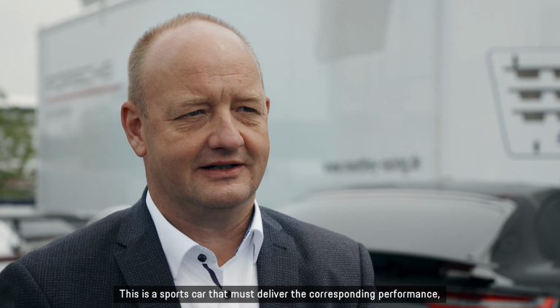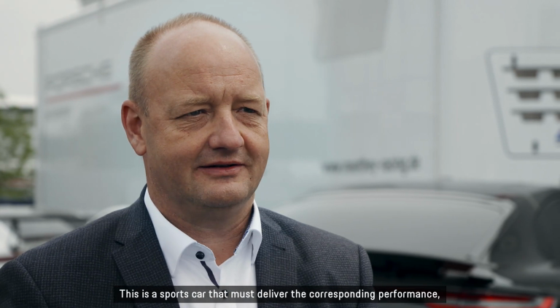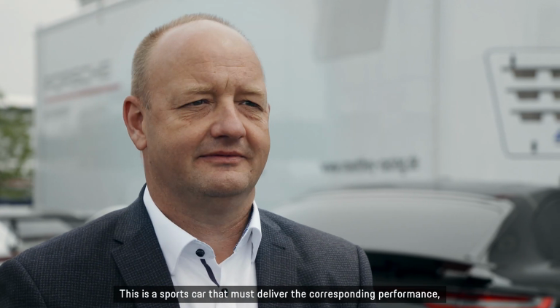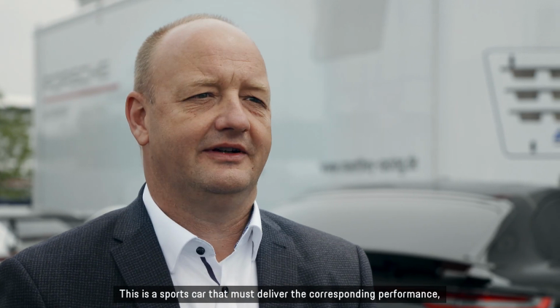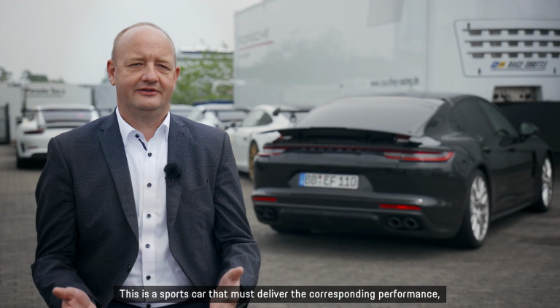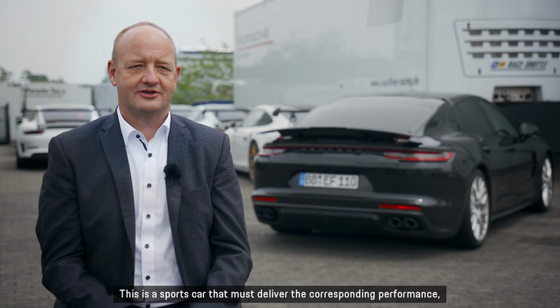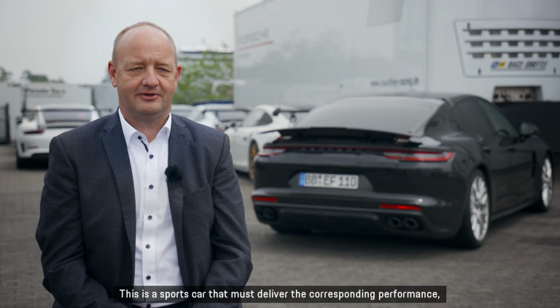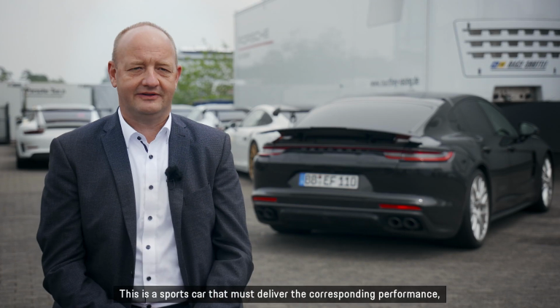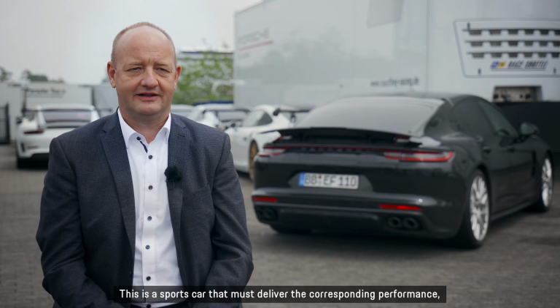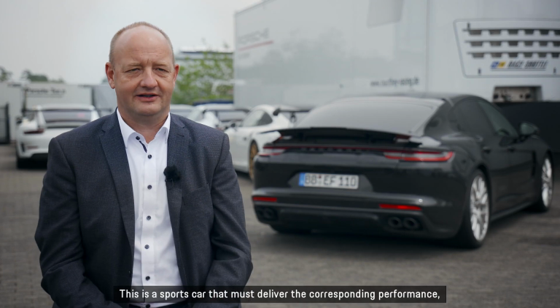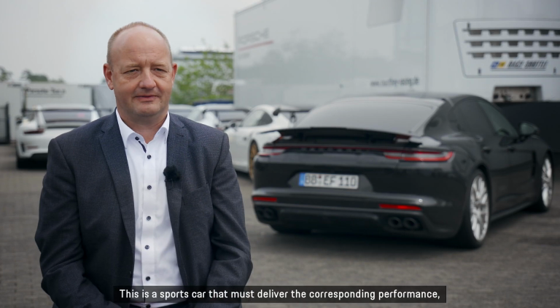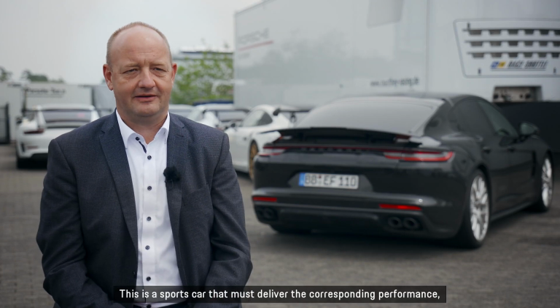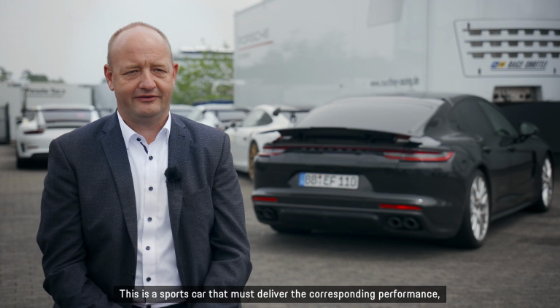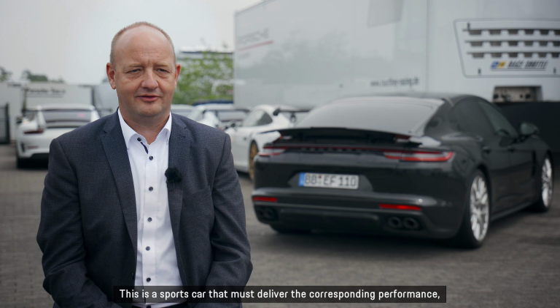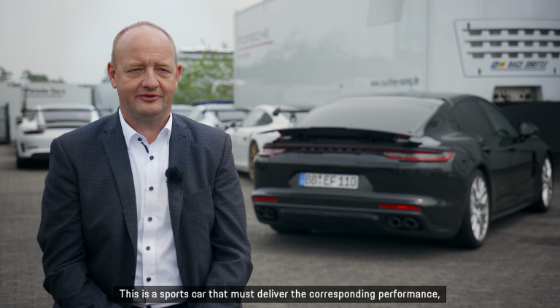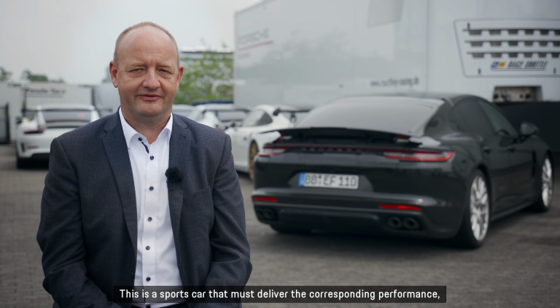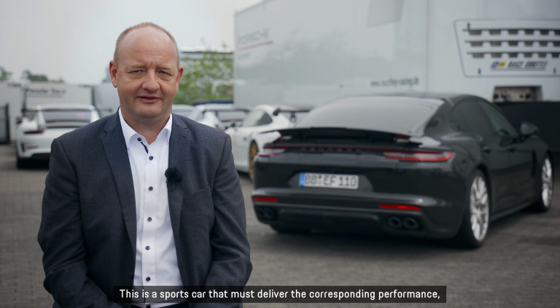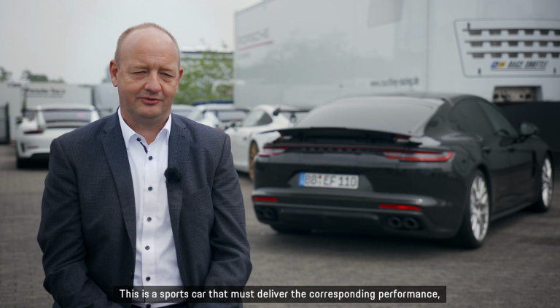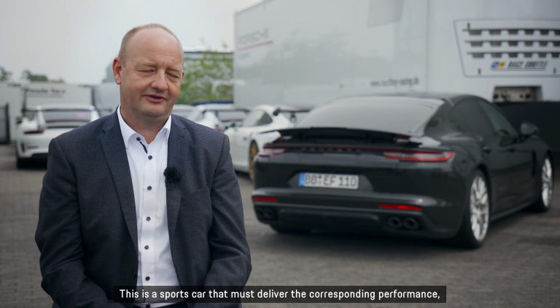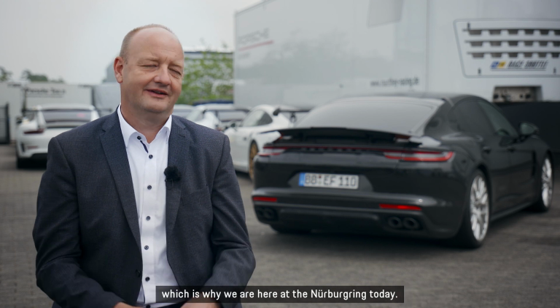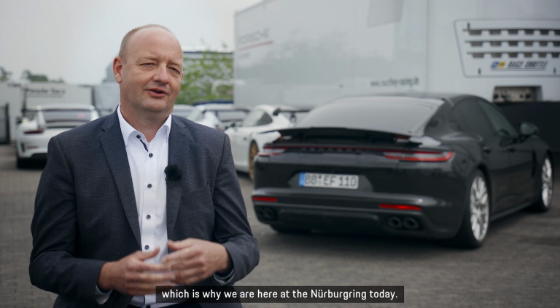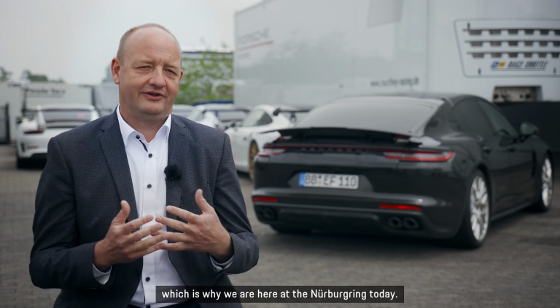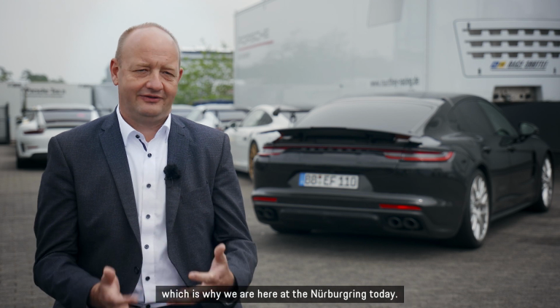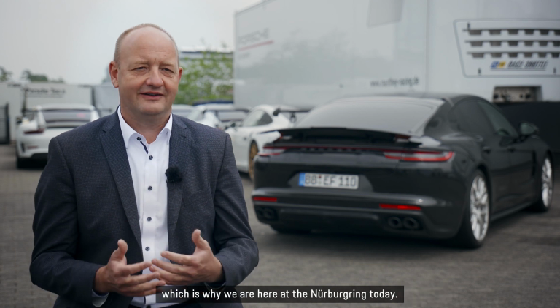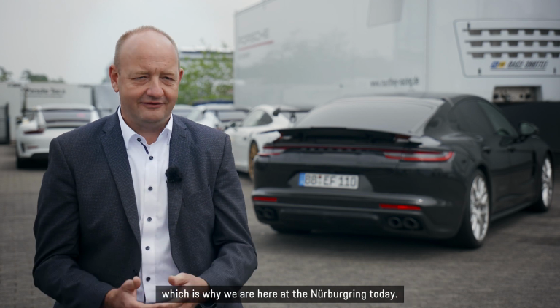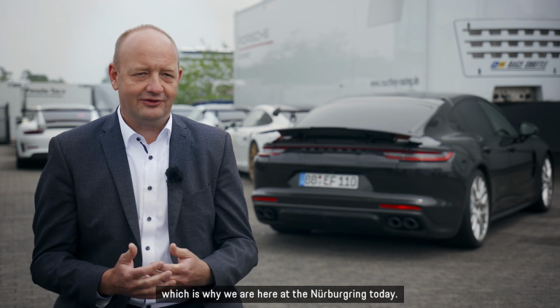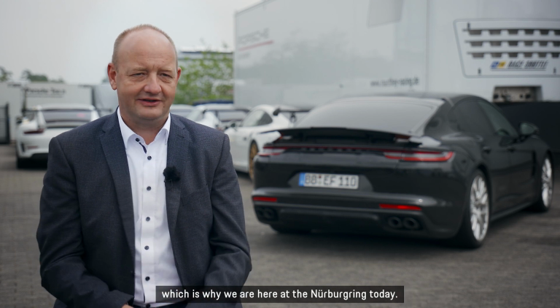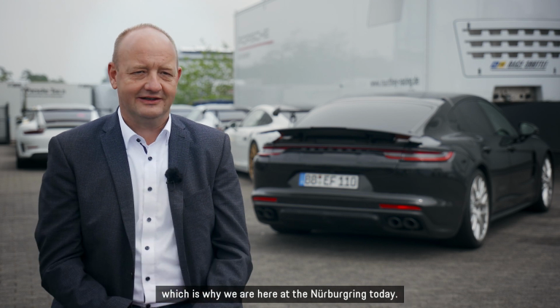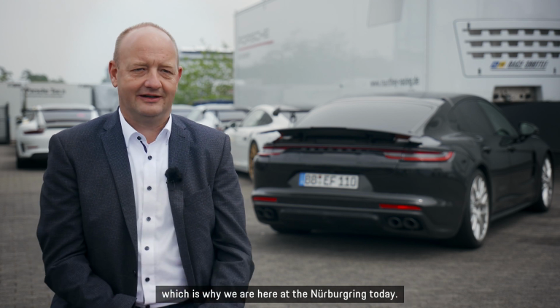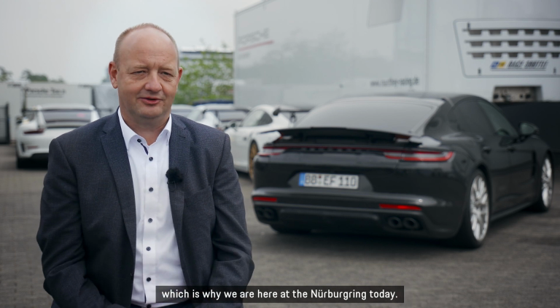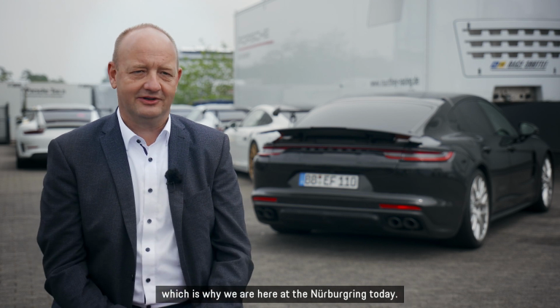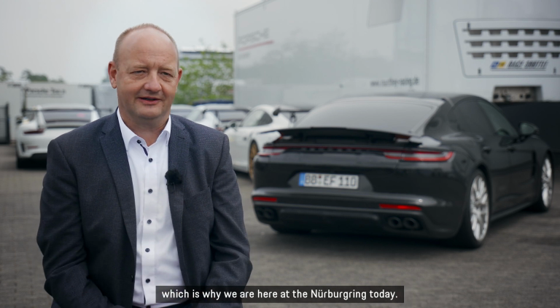This is a sports car that must deliver the corresponding performance, which is why we are here at the Nürburgring today.